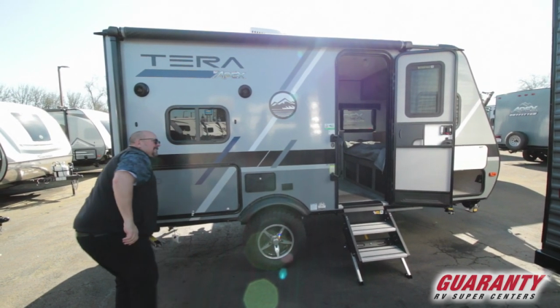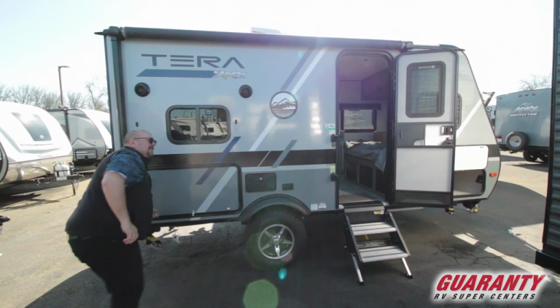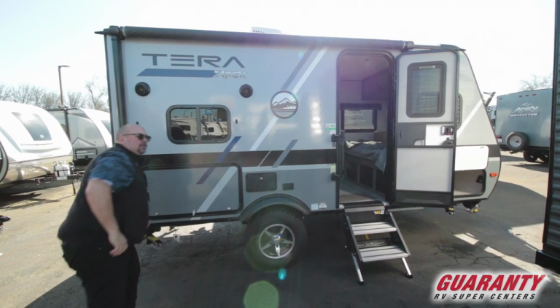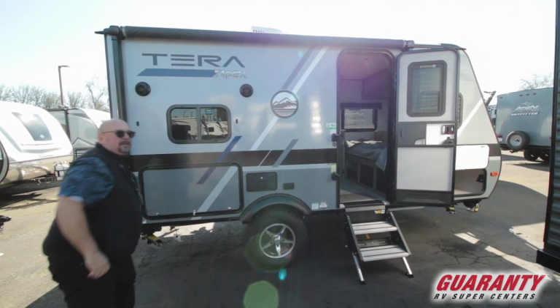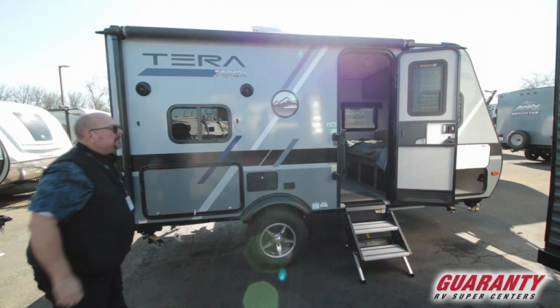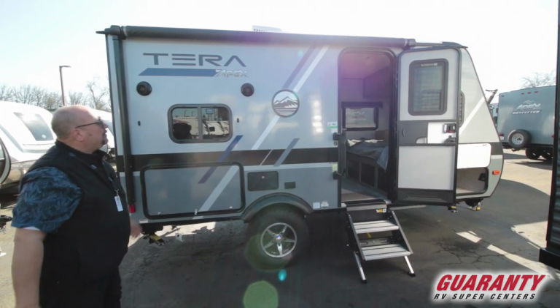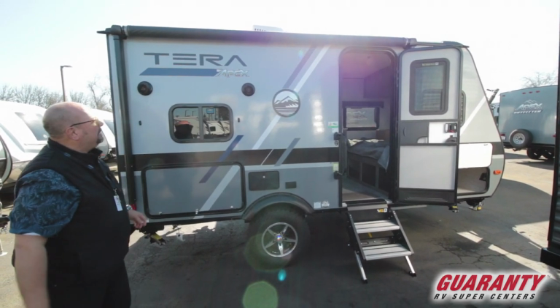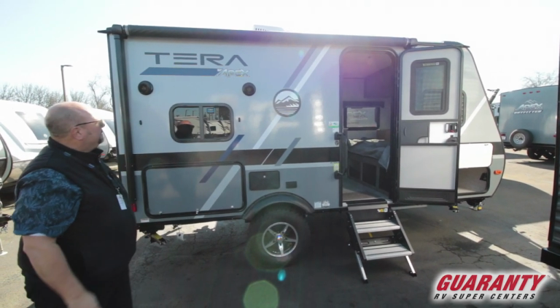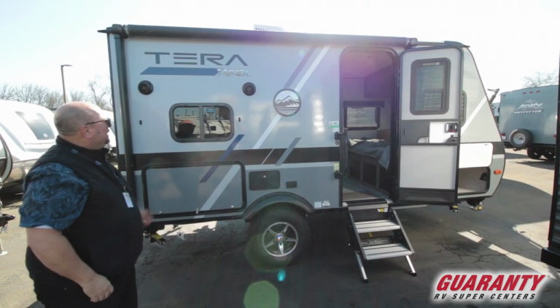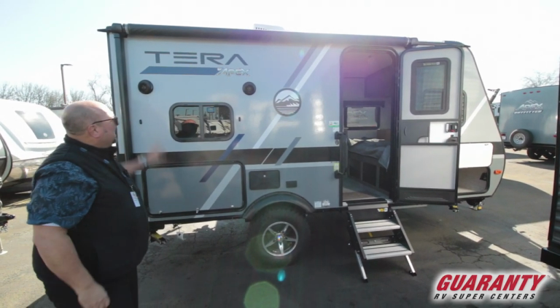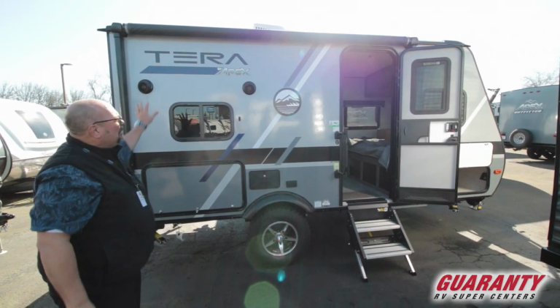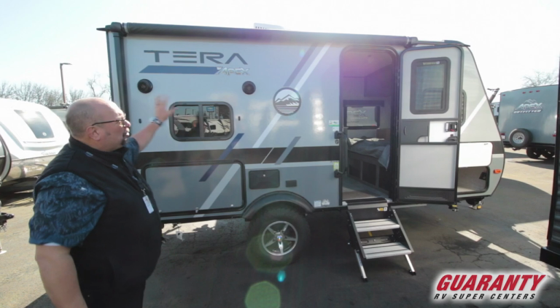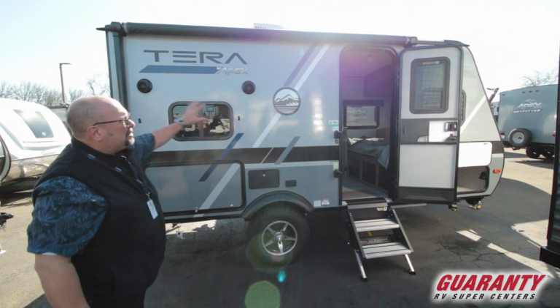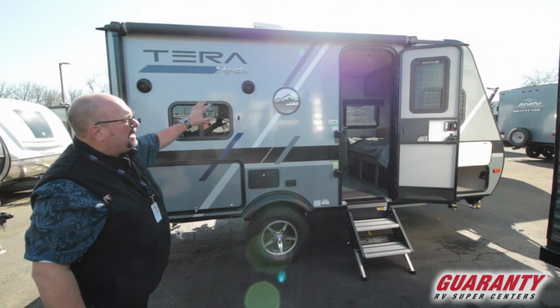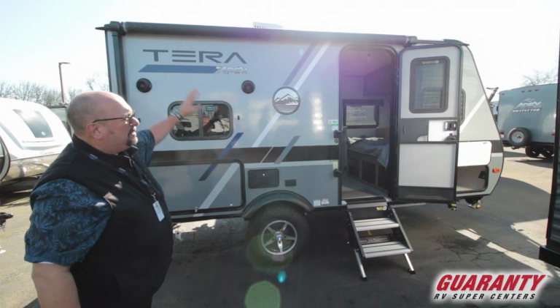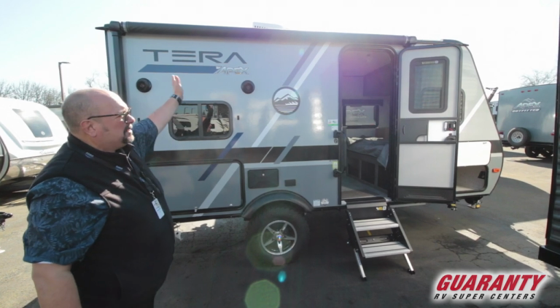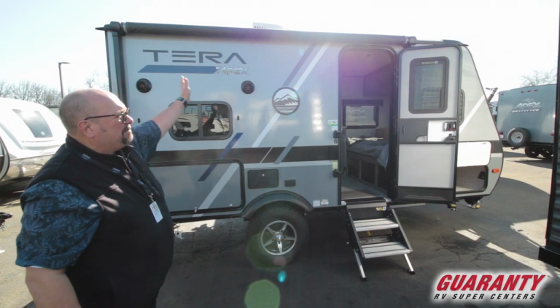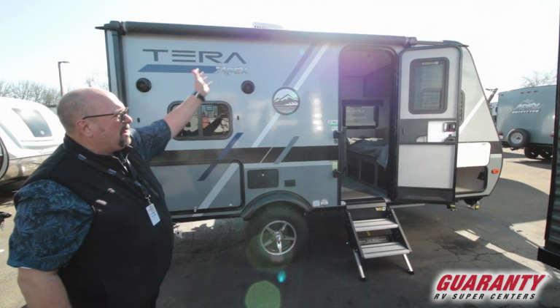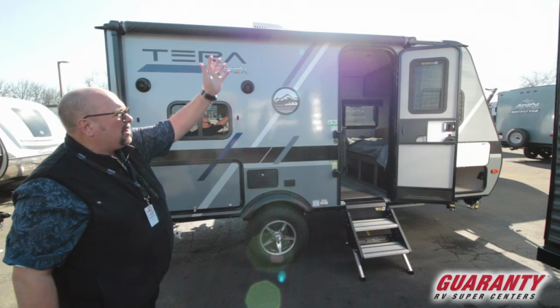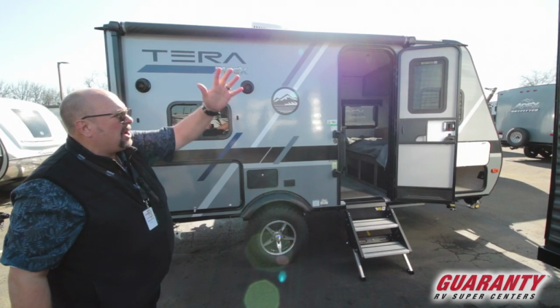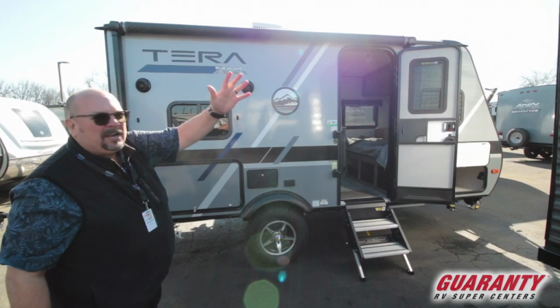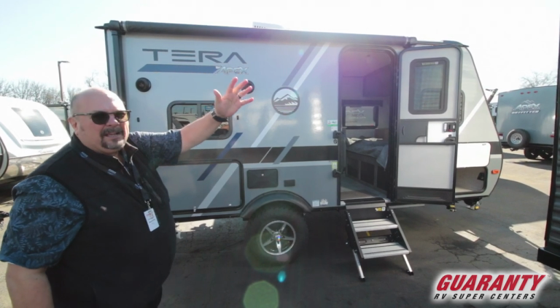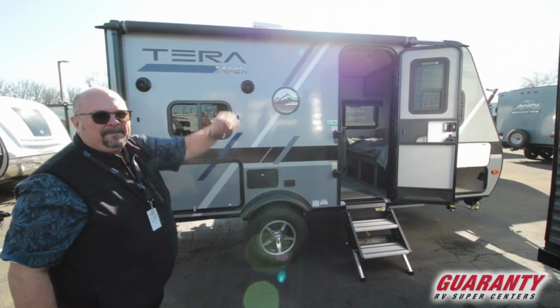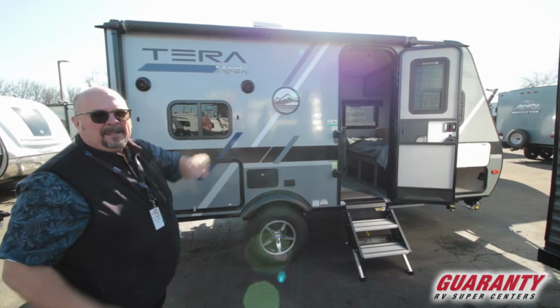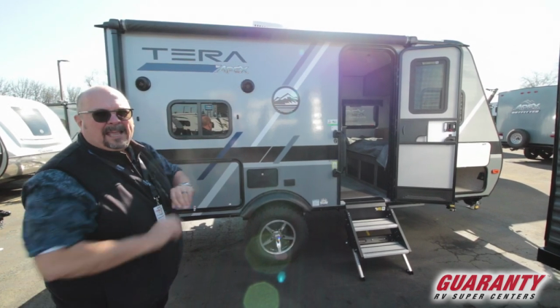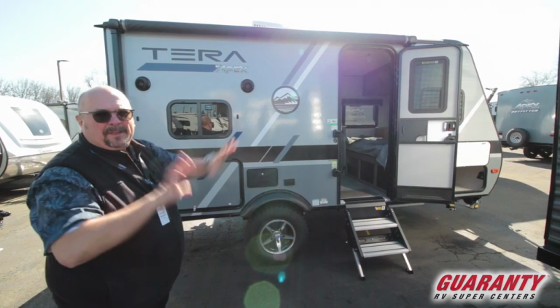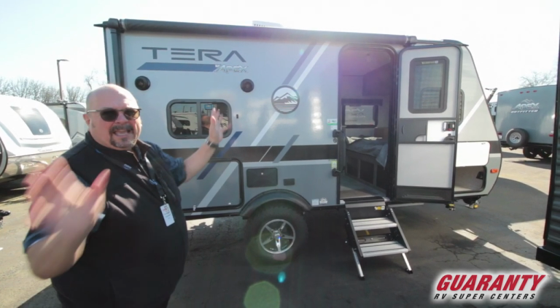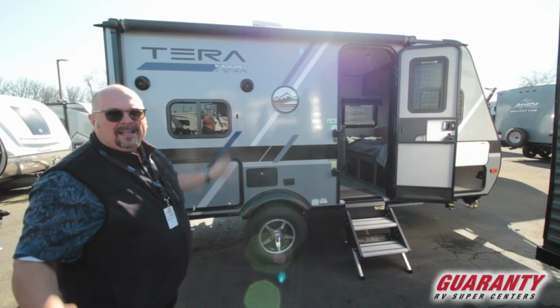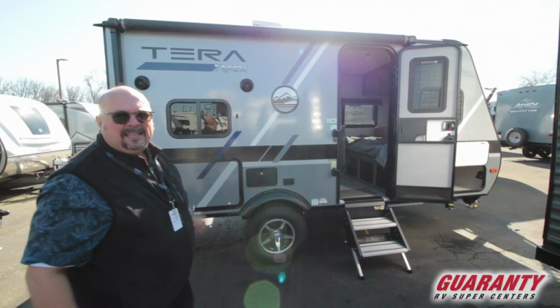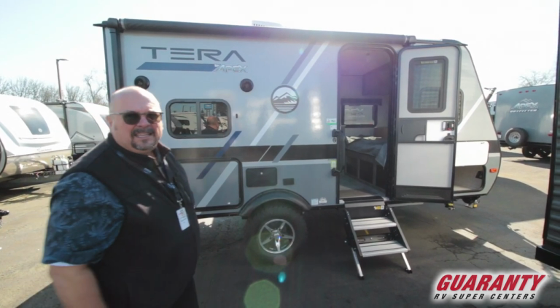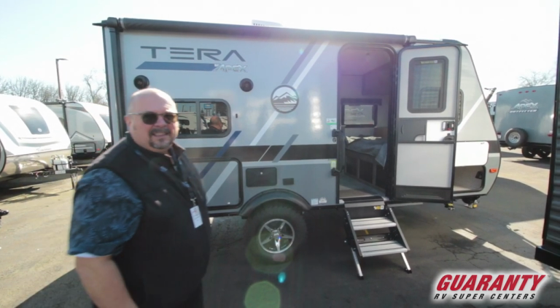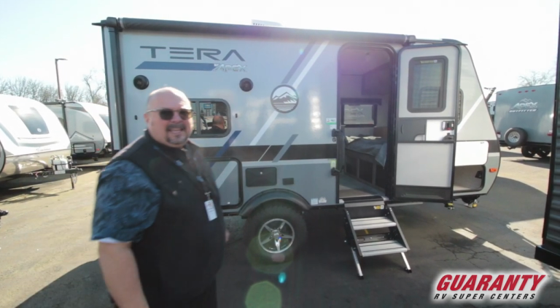Isn't this a cool looking trailer? It's got outdoor speakers, a power awning, and everything LED lit. This would be really fun just to go out and do some camping.